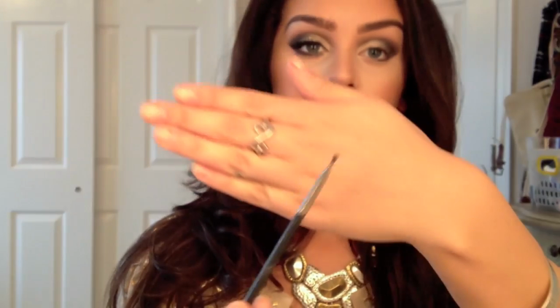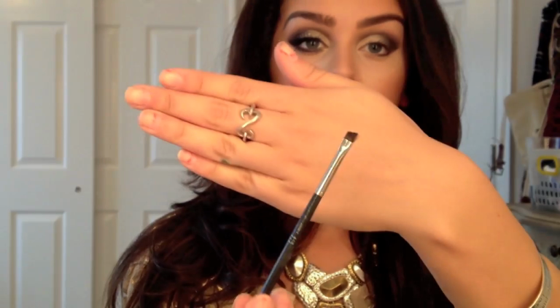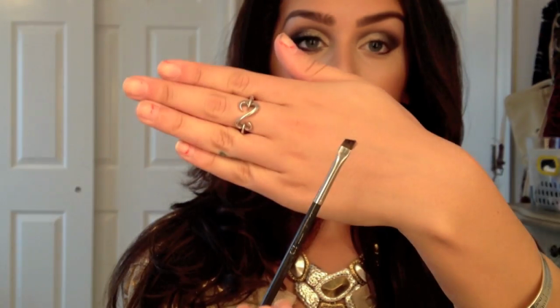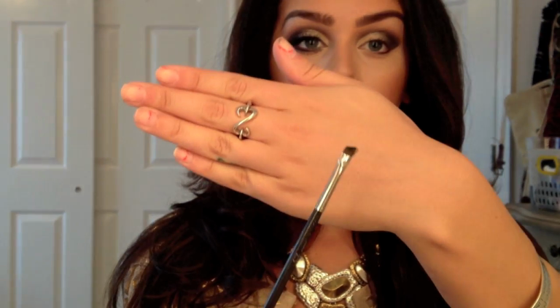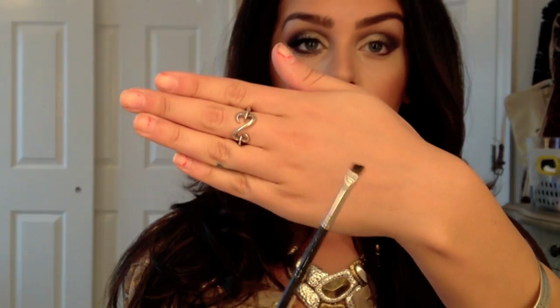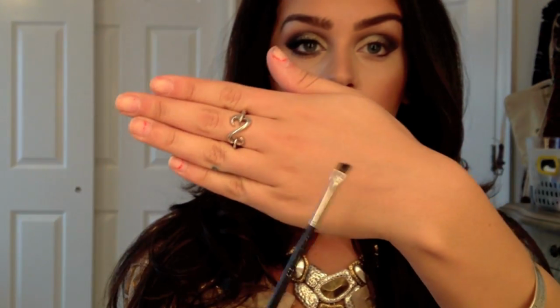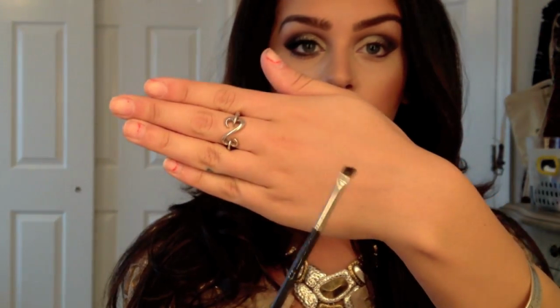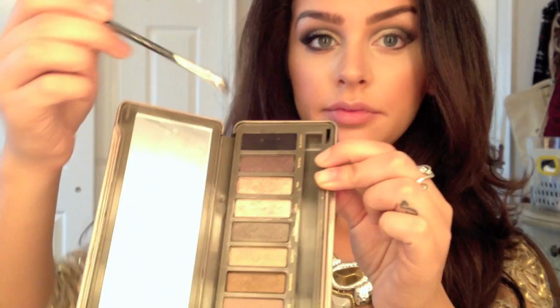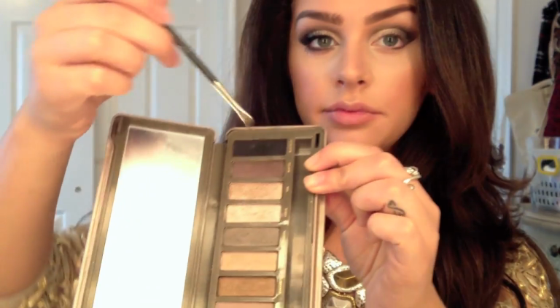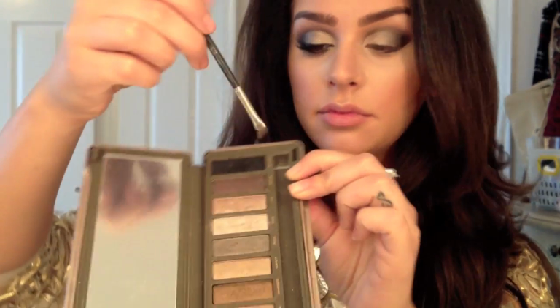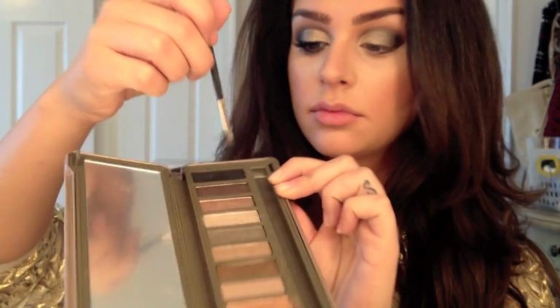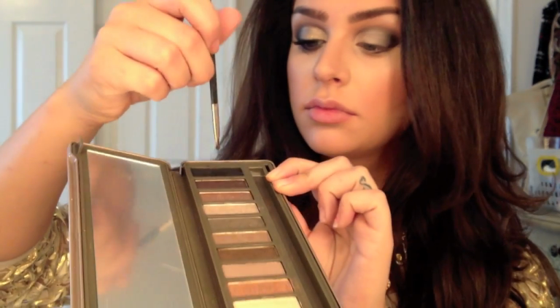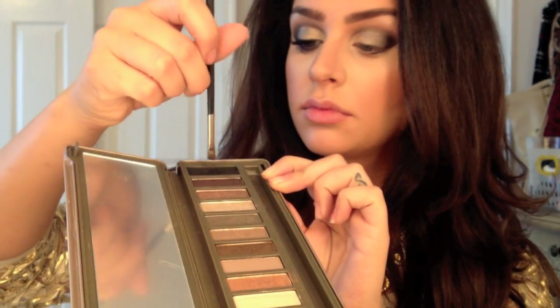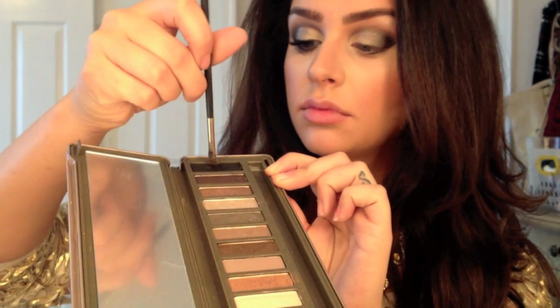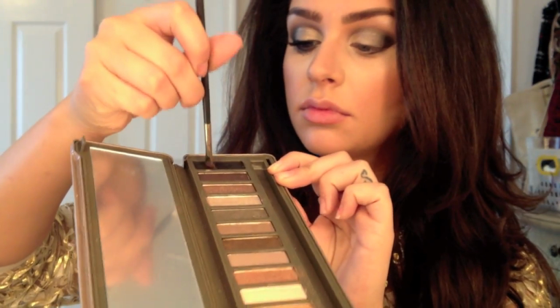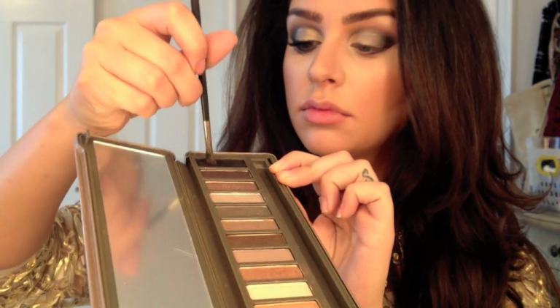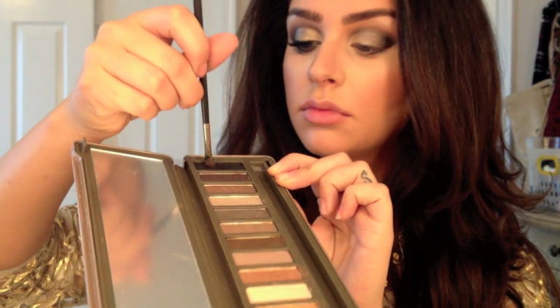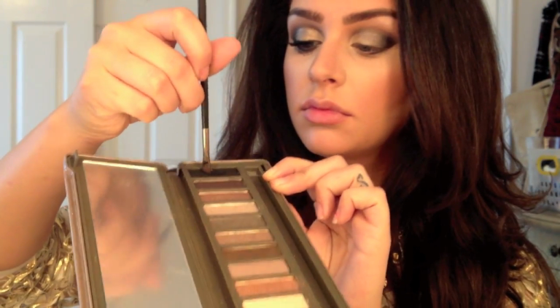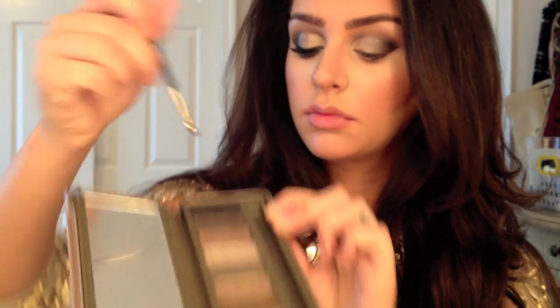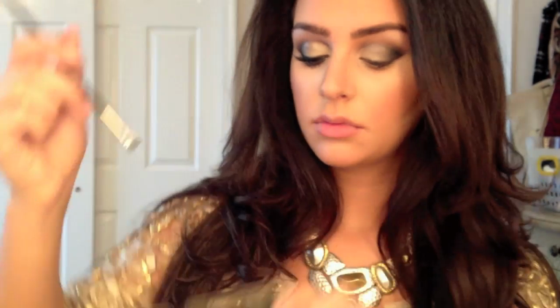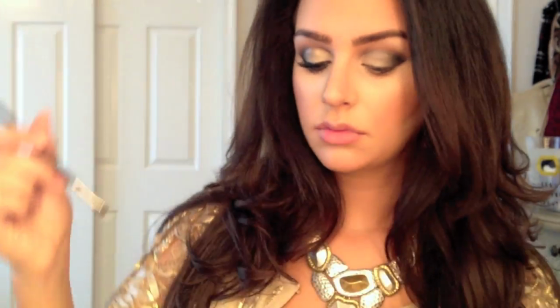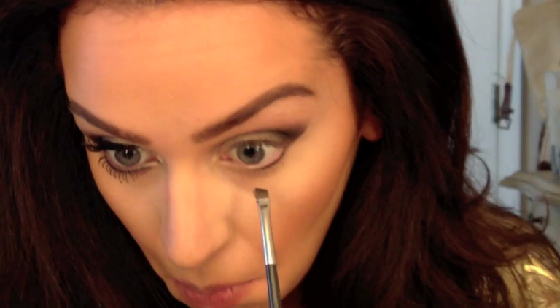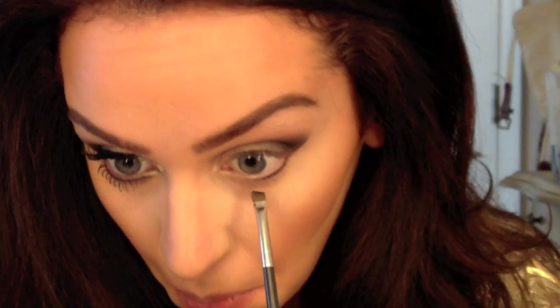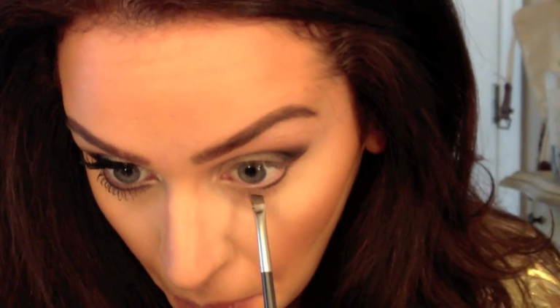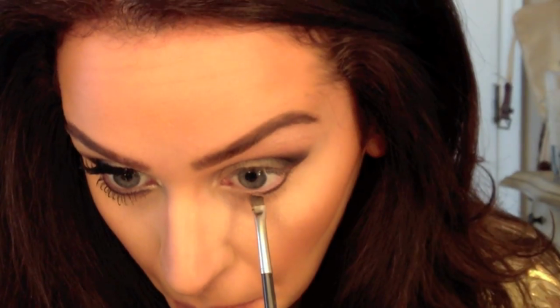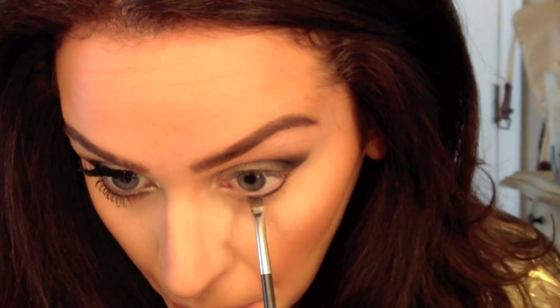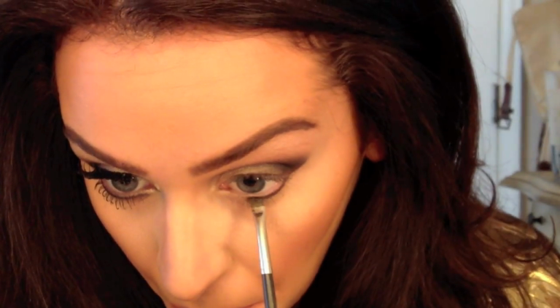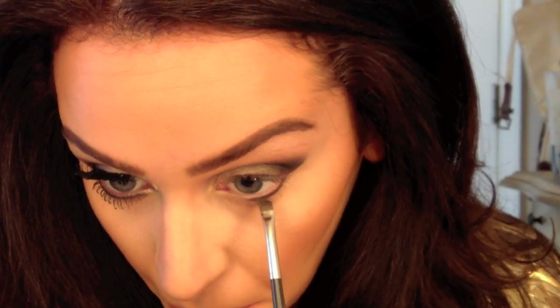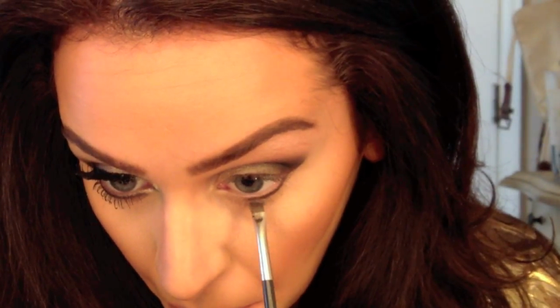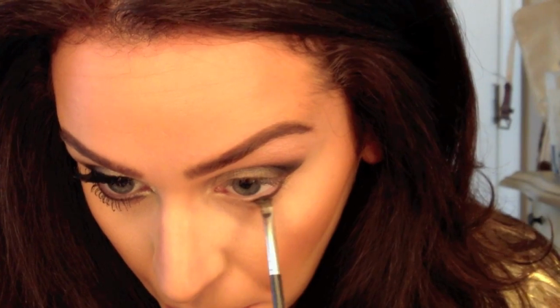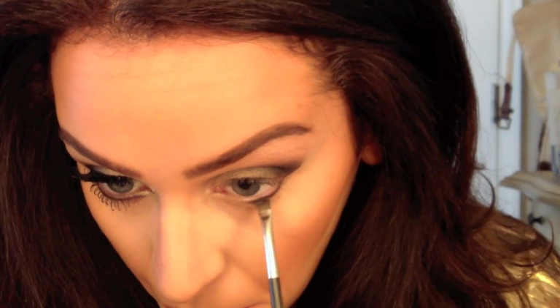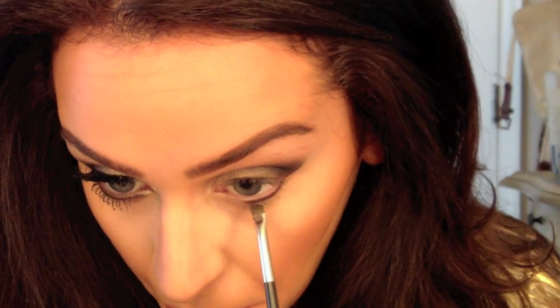Using a small angled brush and that same black color, I'm then going to line my lower lash line.